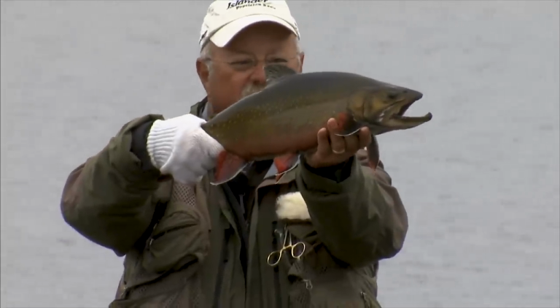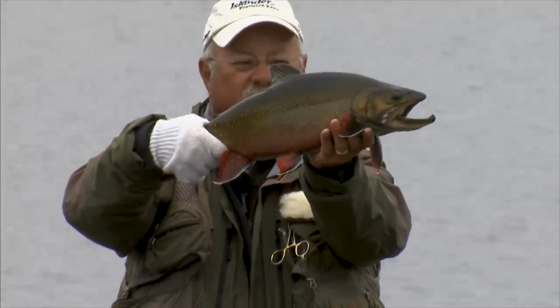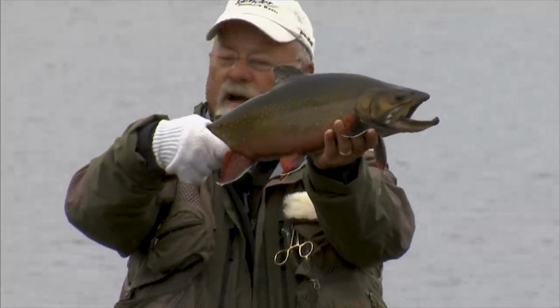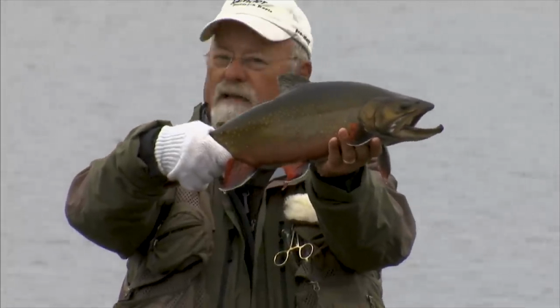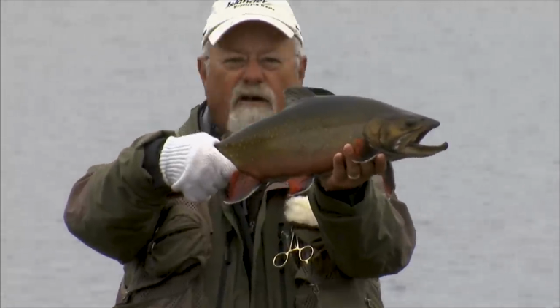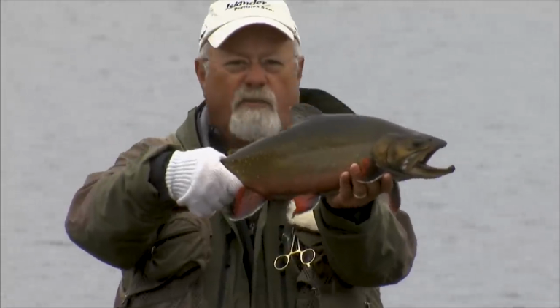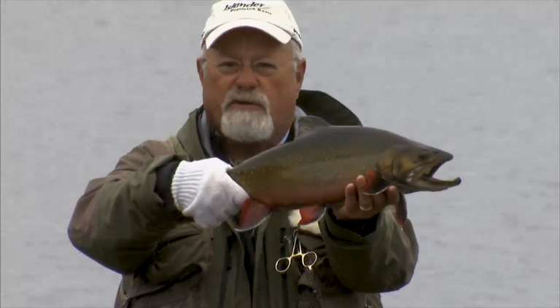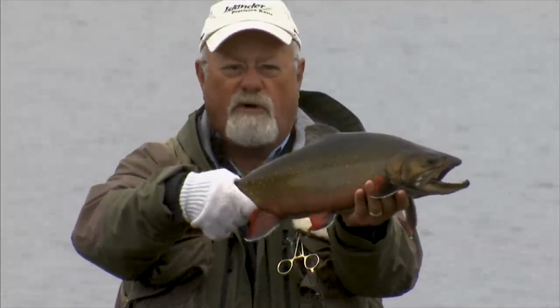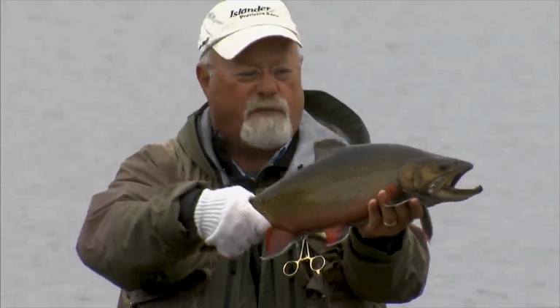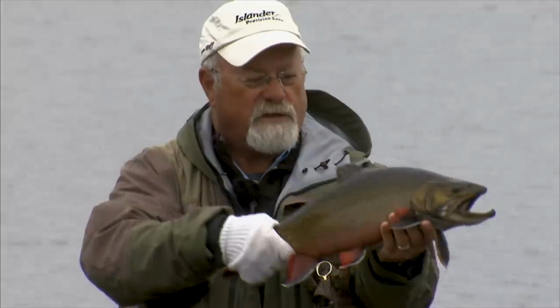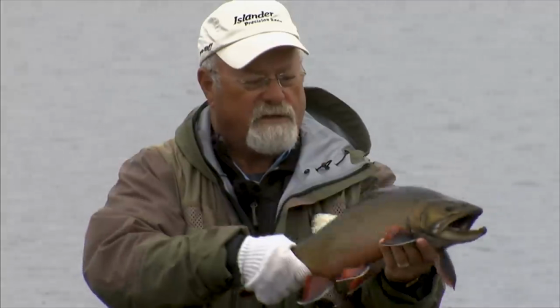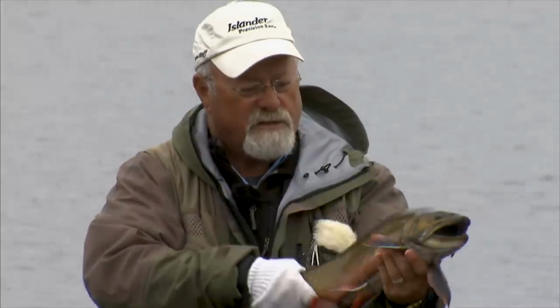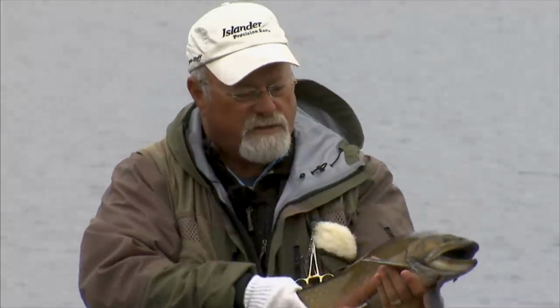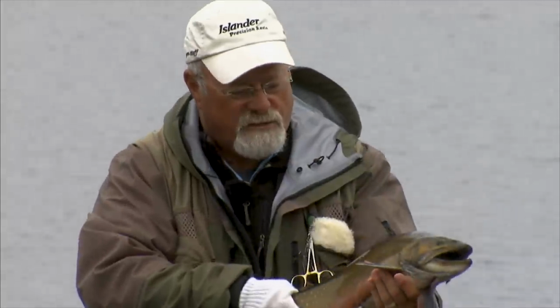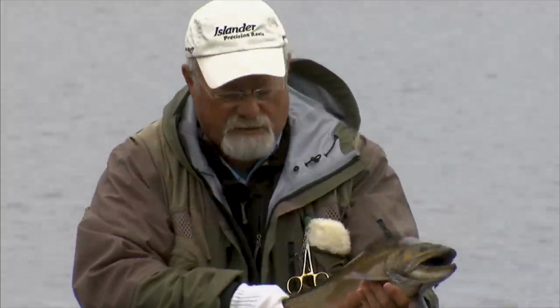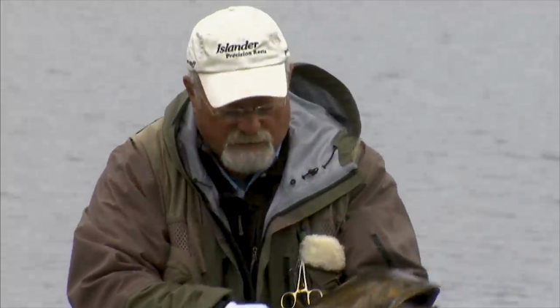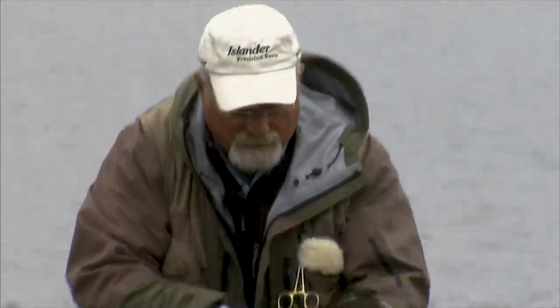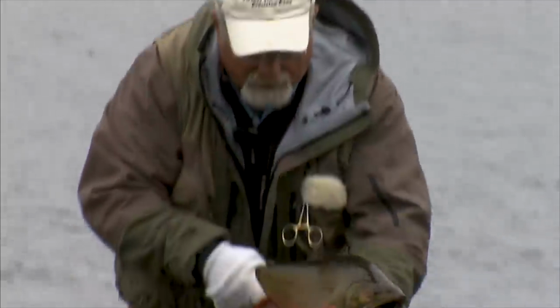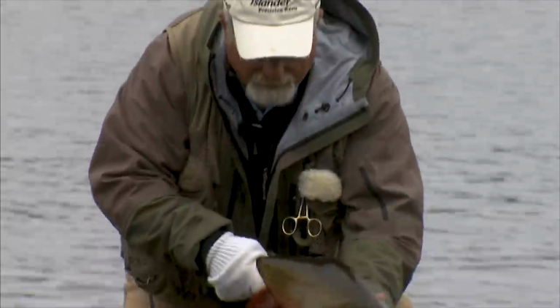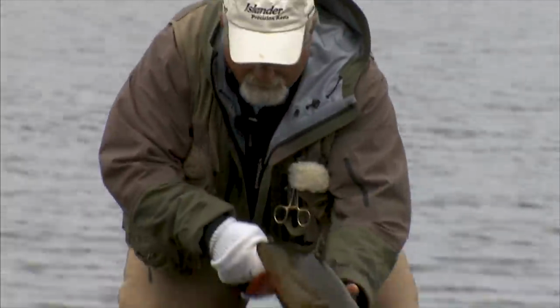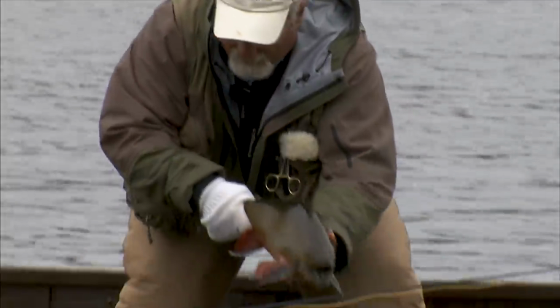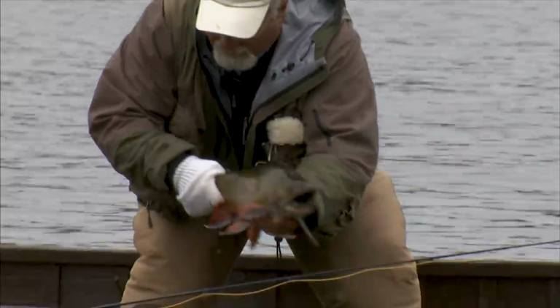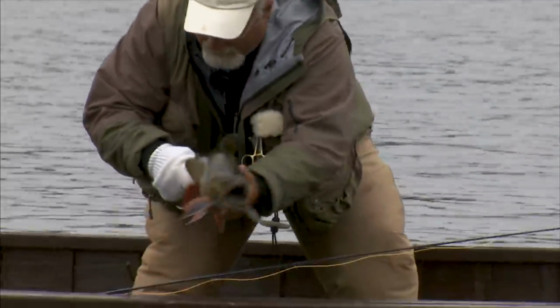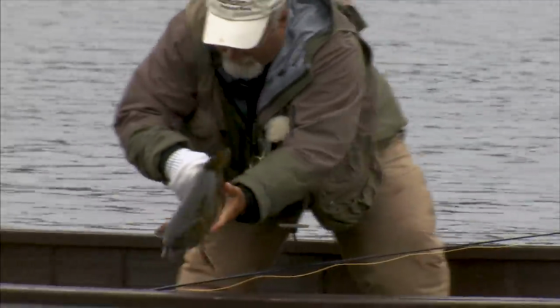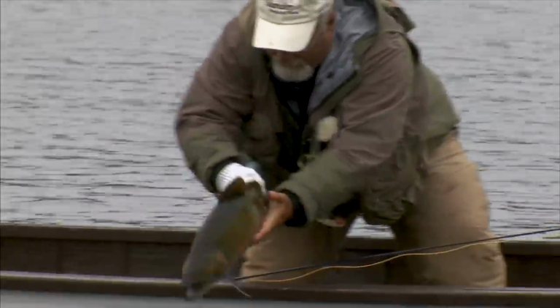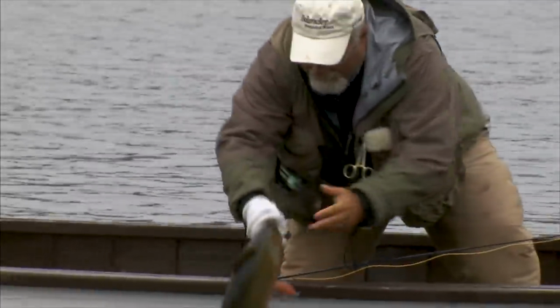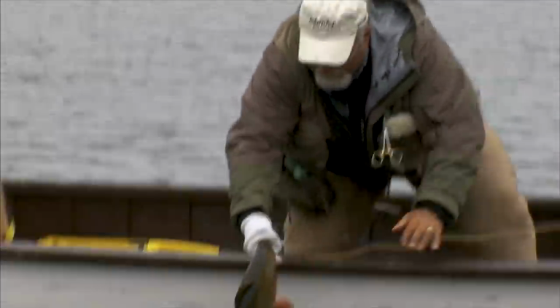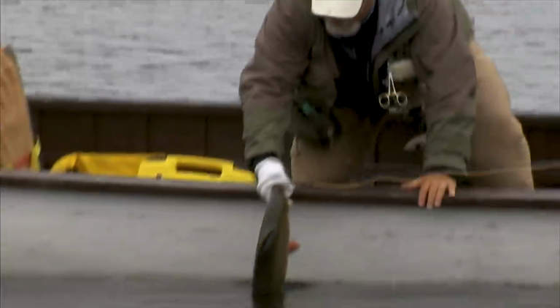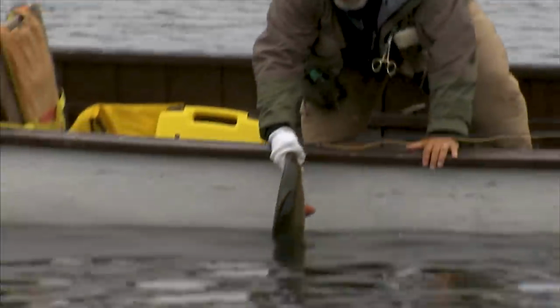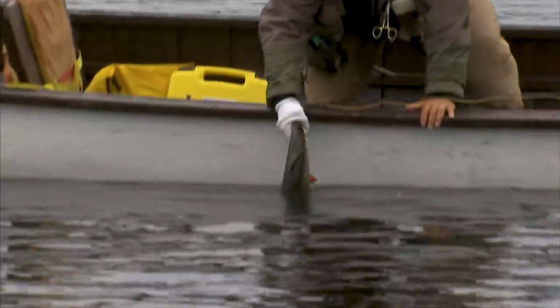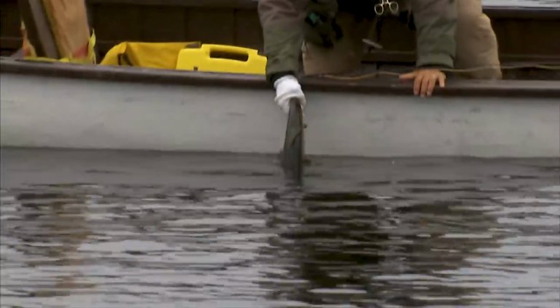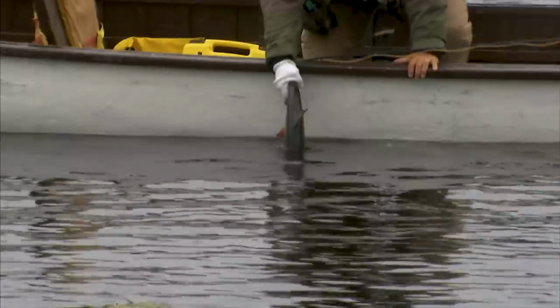I love brook trout fishing. It's such a good thing — they fight hard.